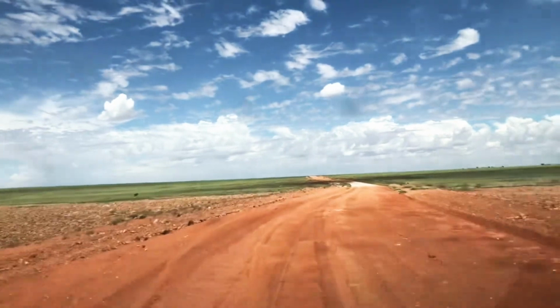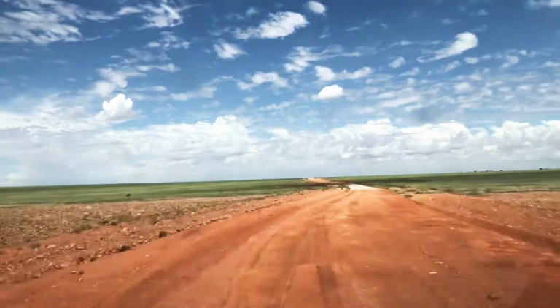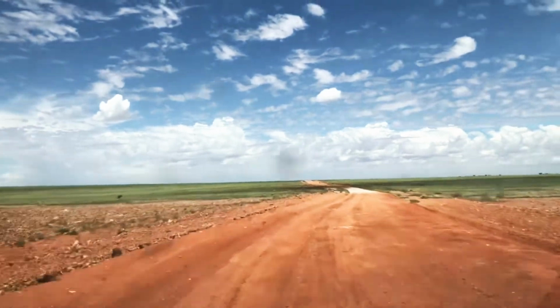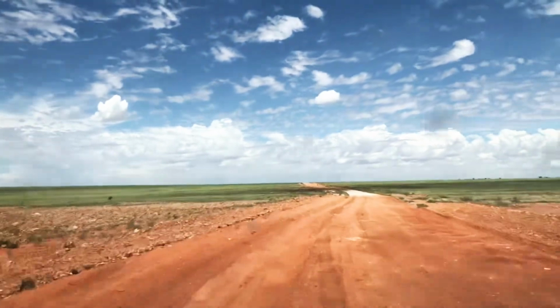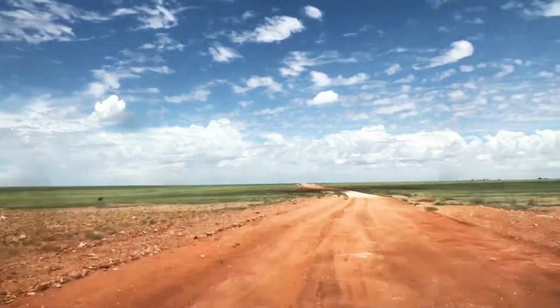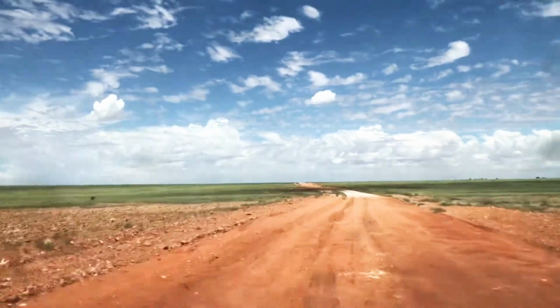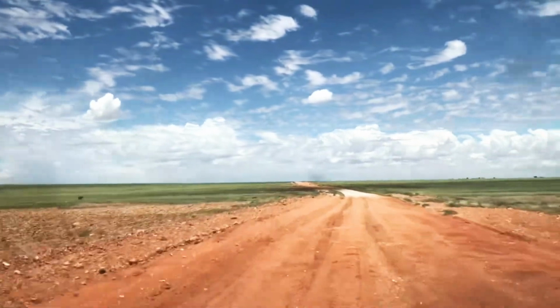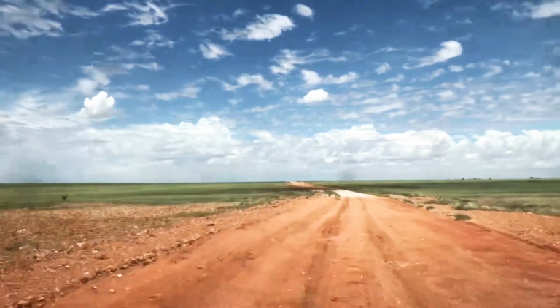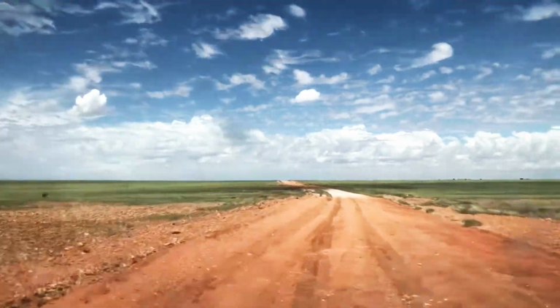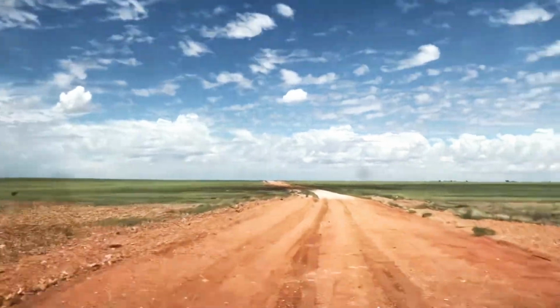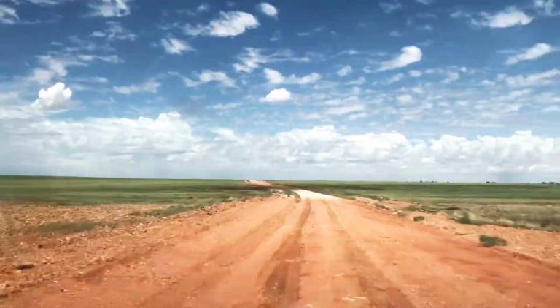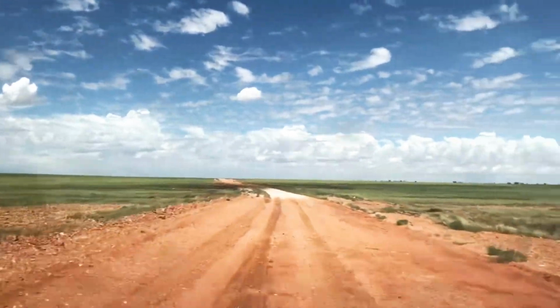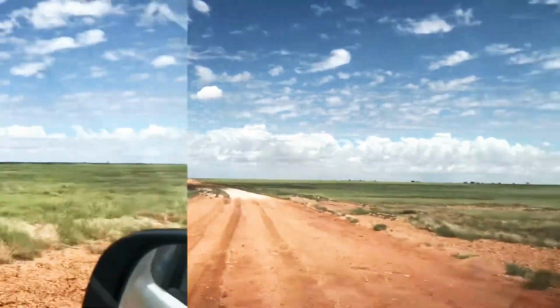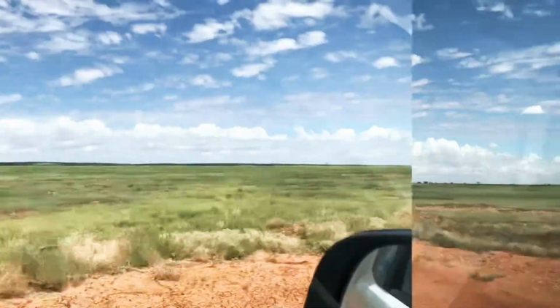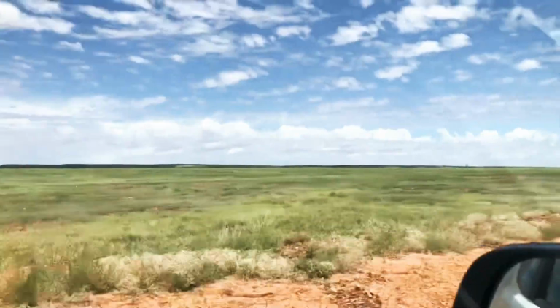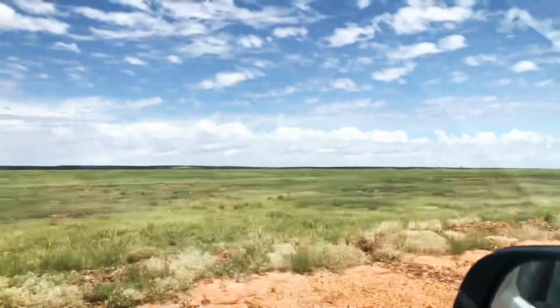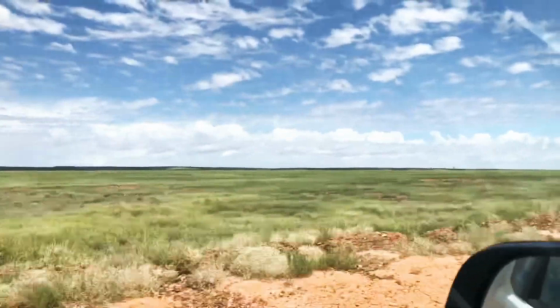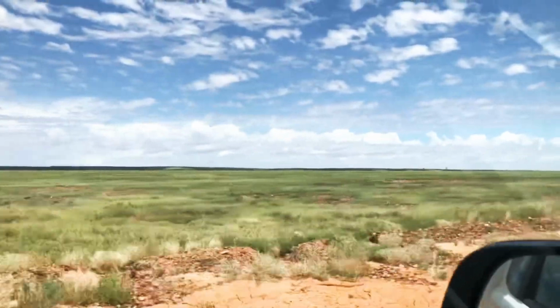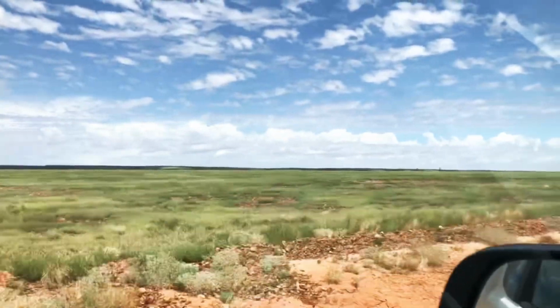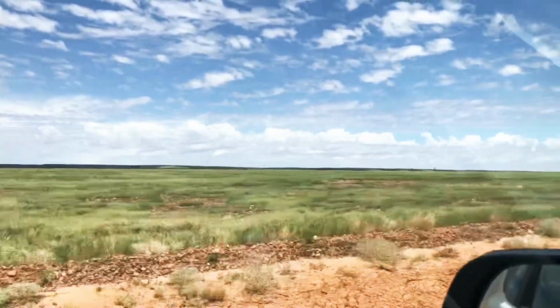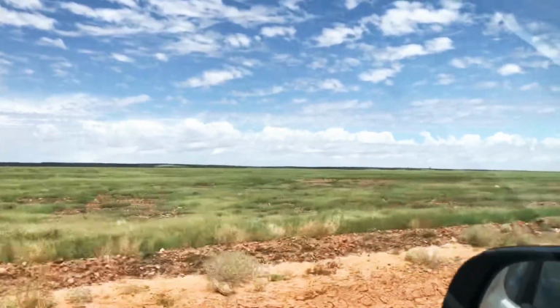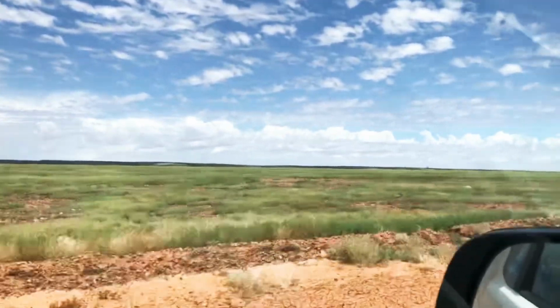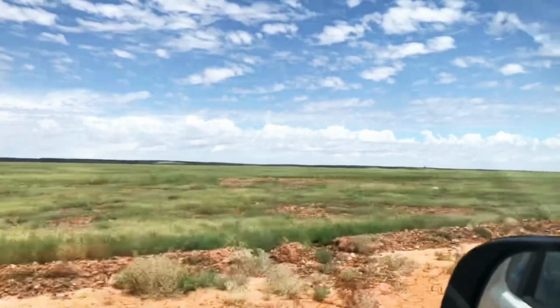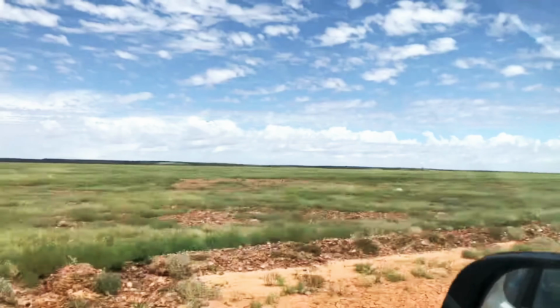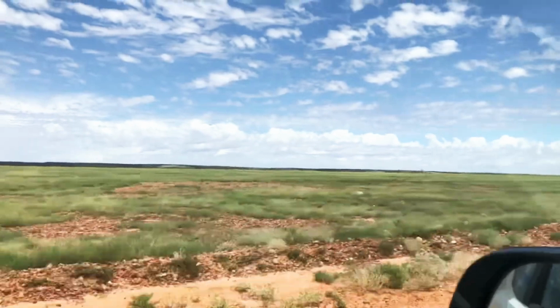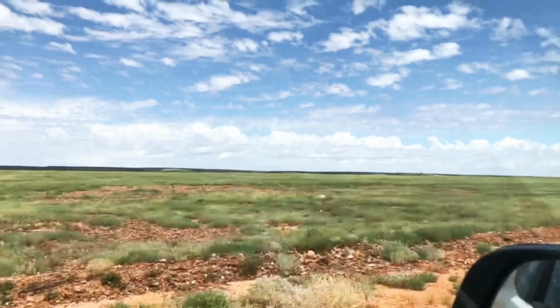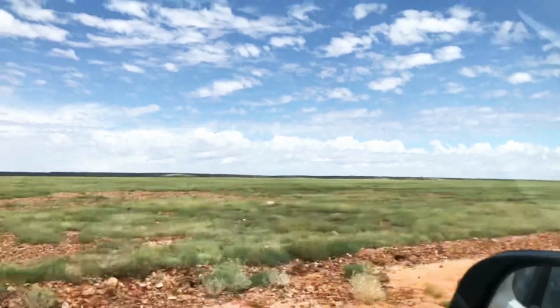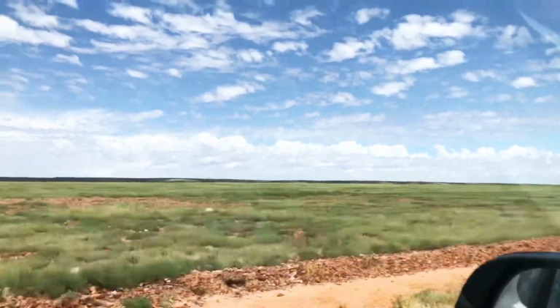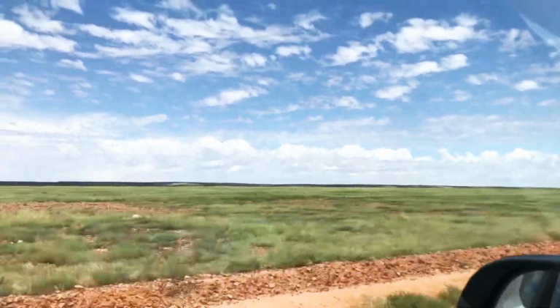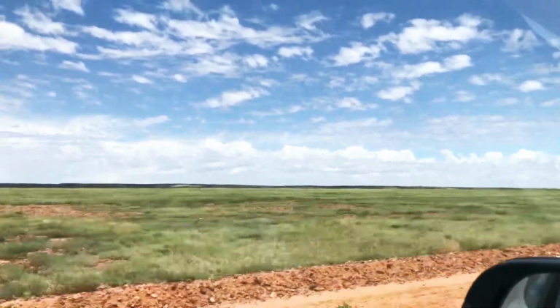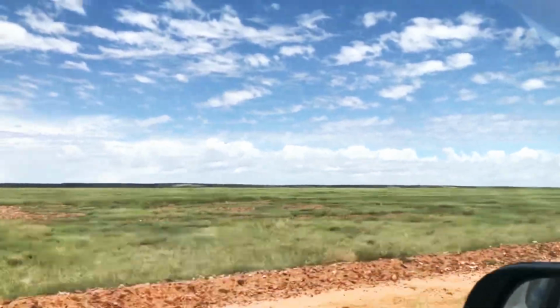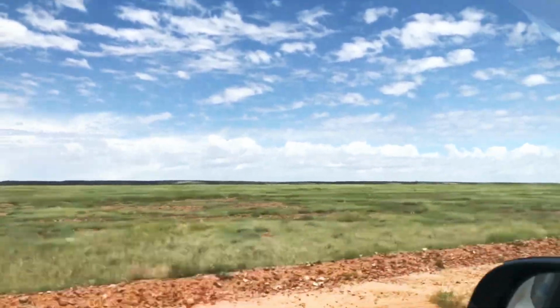Herbage or grass, Phil? This is grass now — no longer herbage.